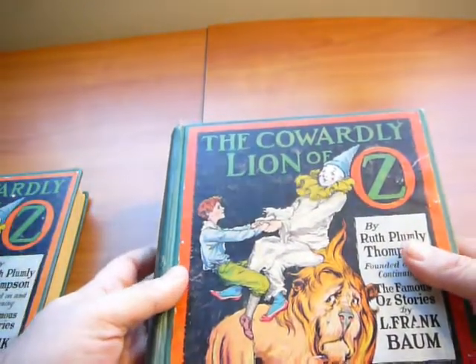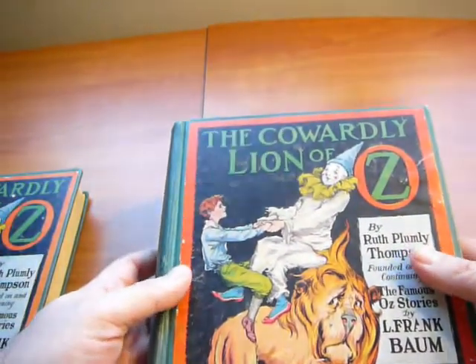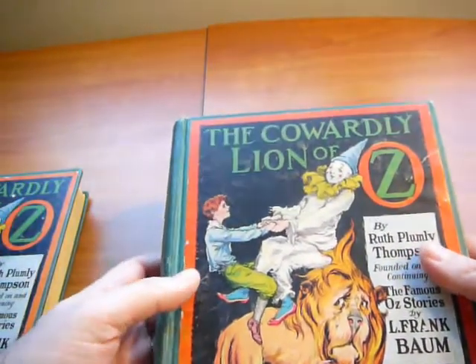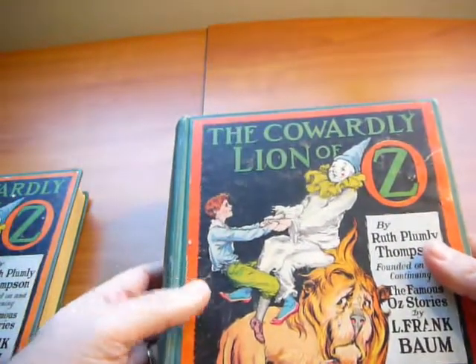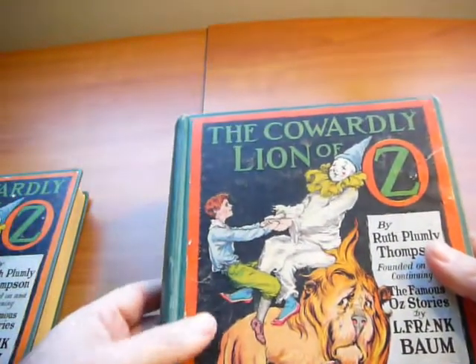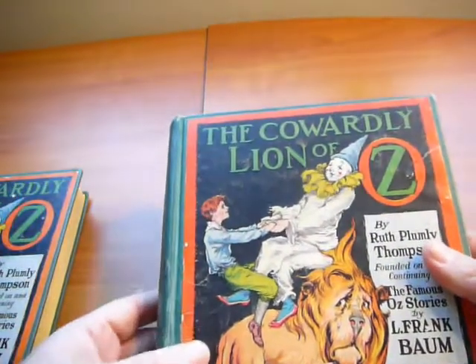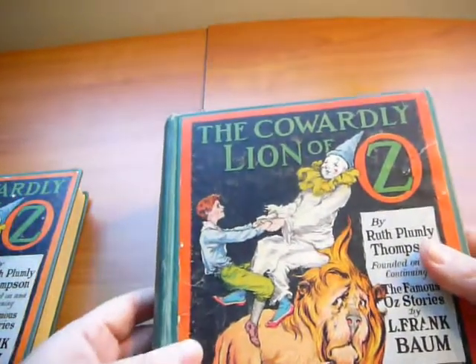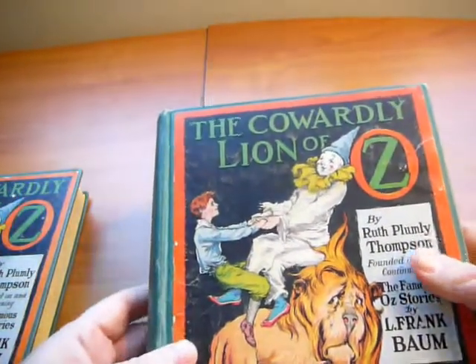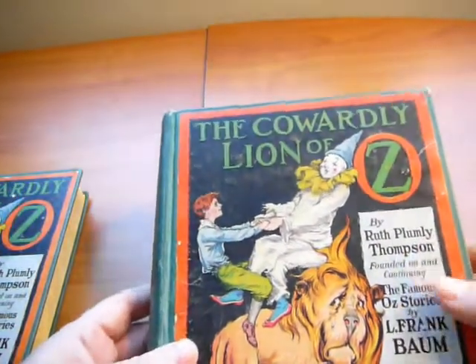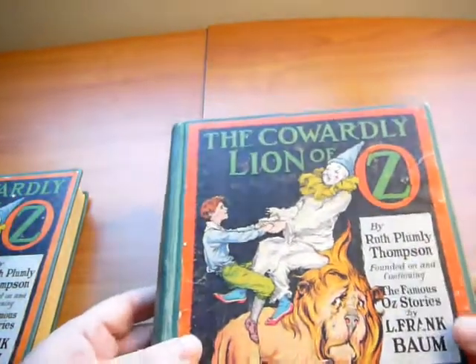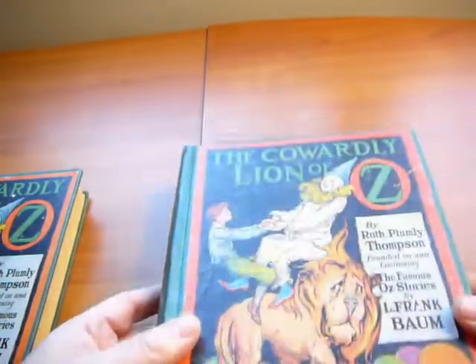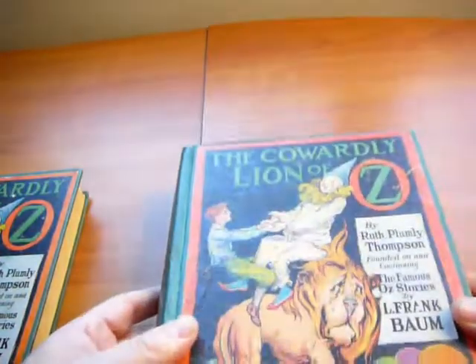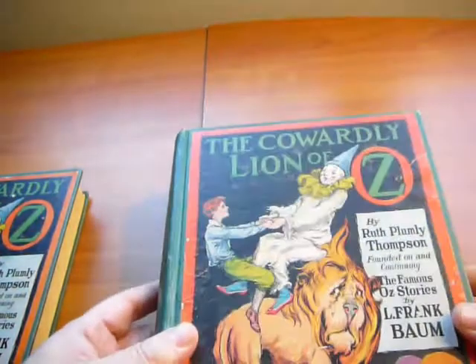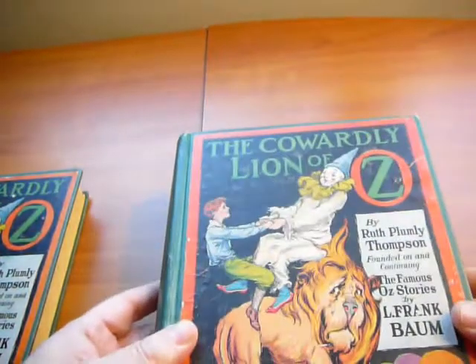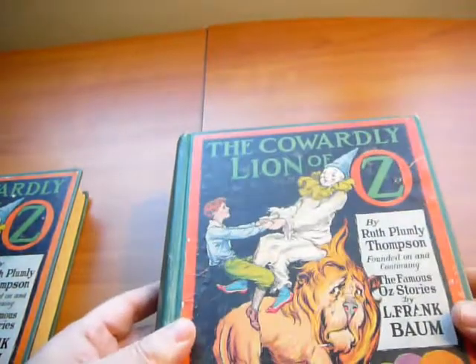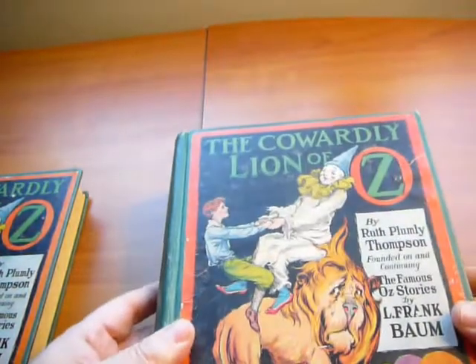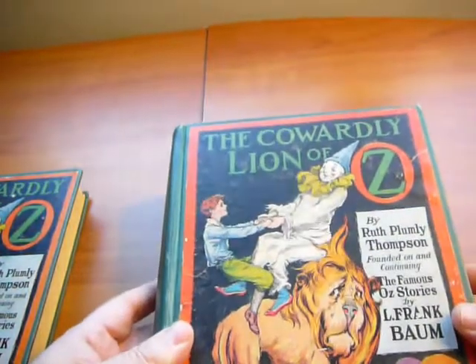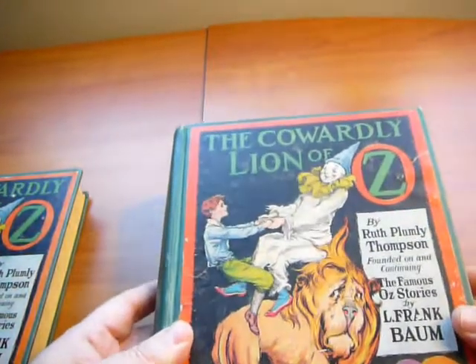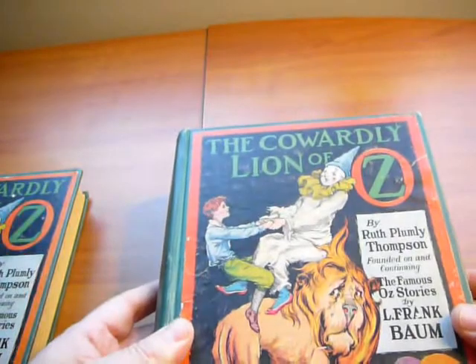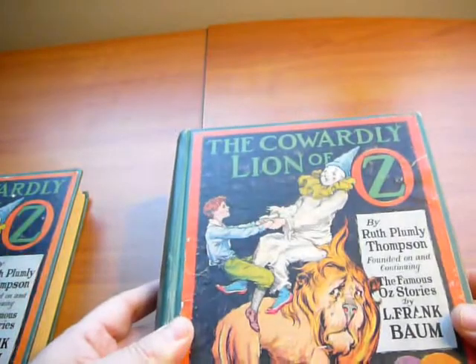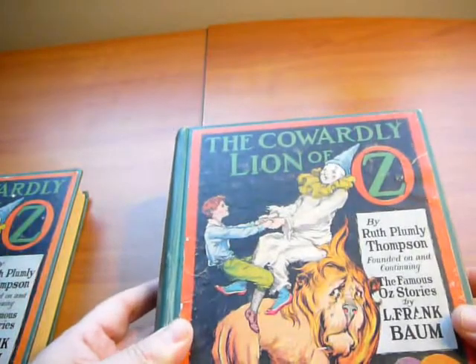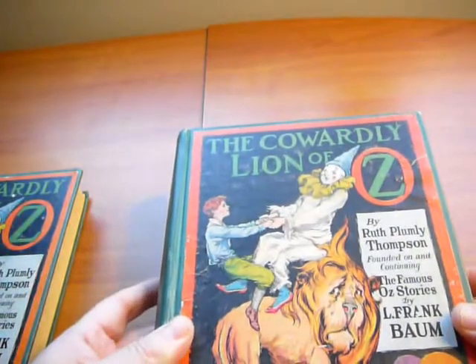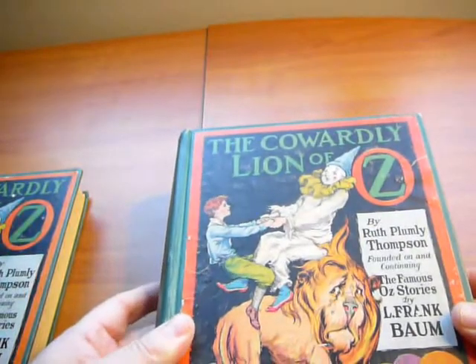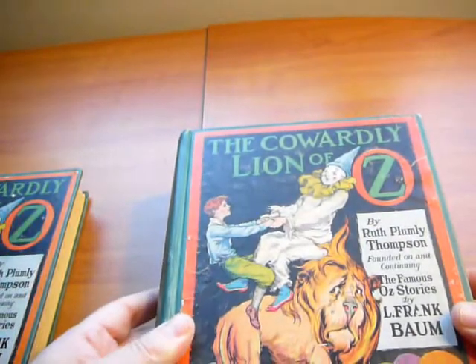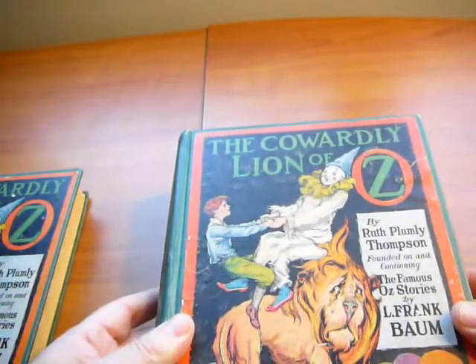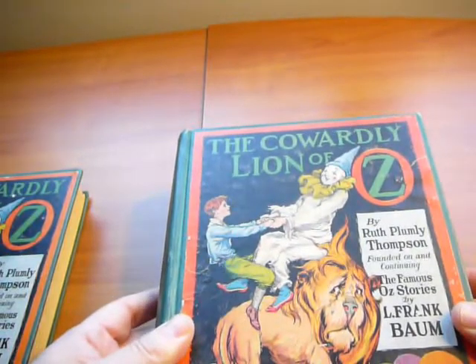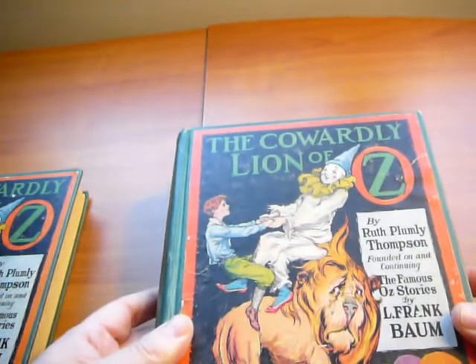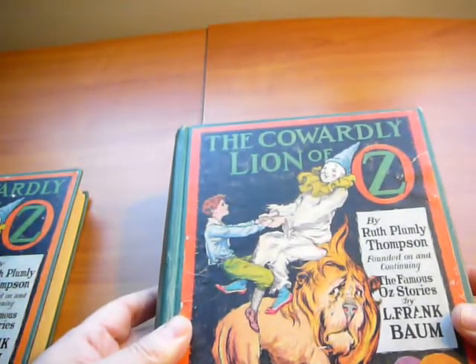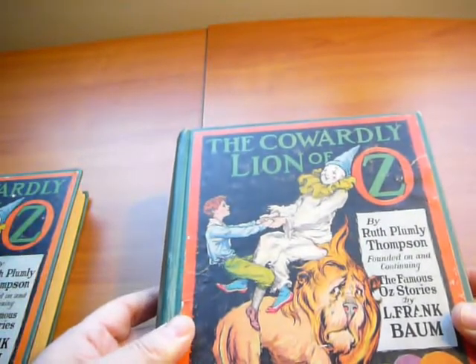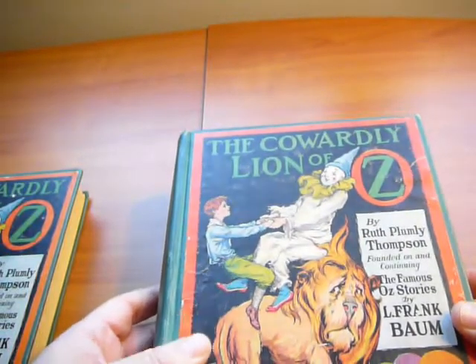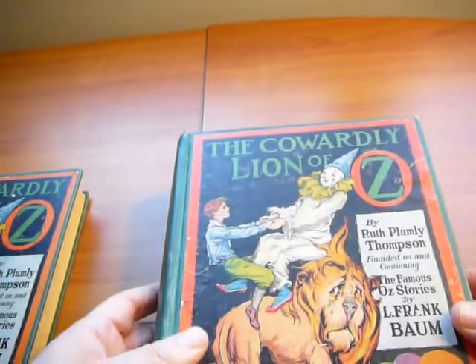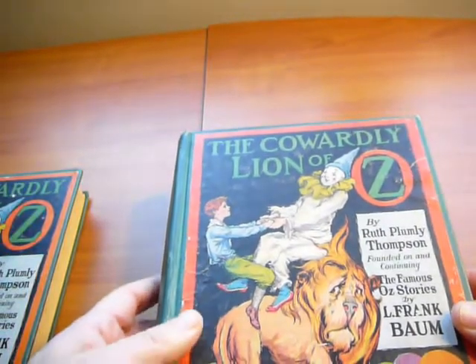If you would like to learn more about those books, please visit my website at www.rareusbooks.com.